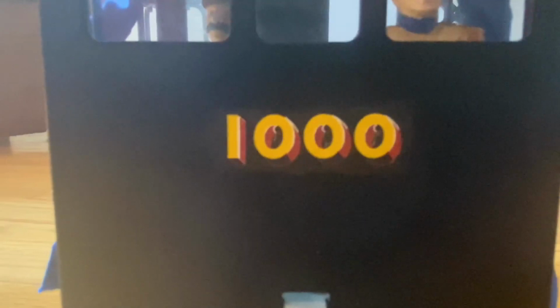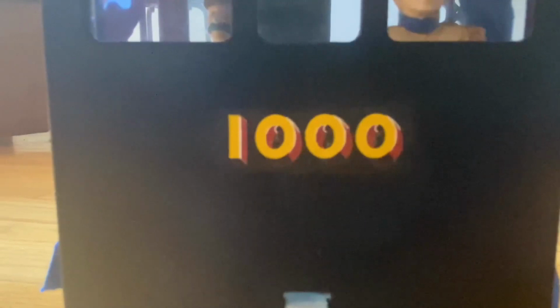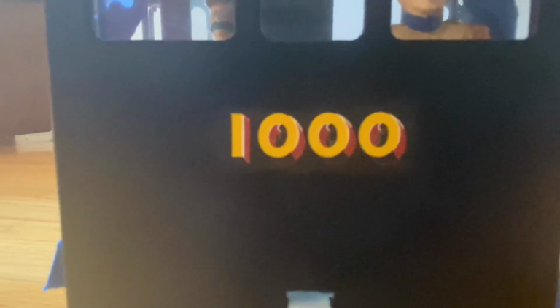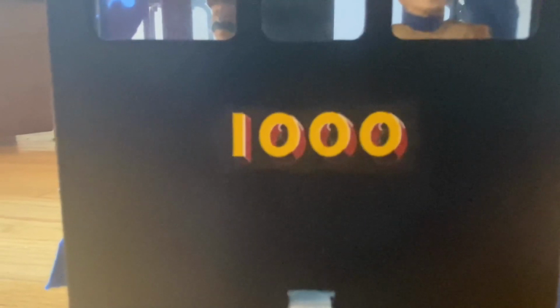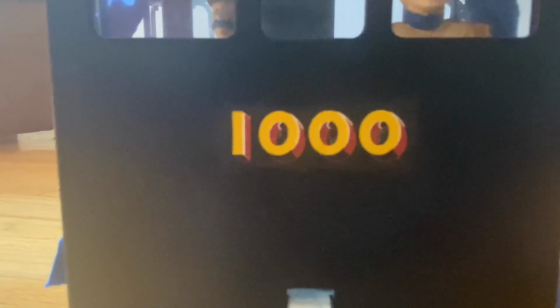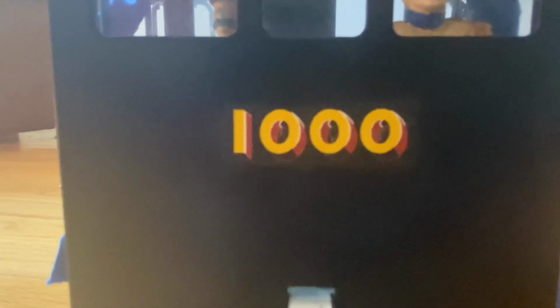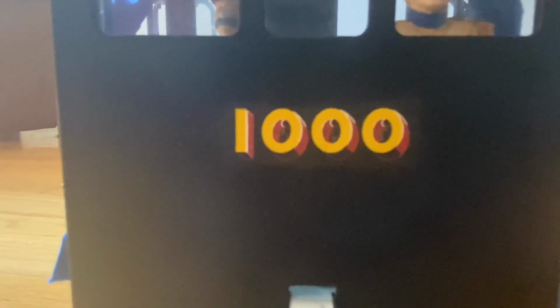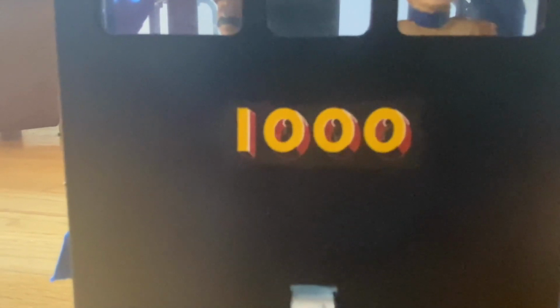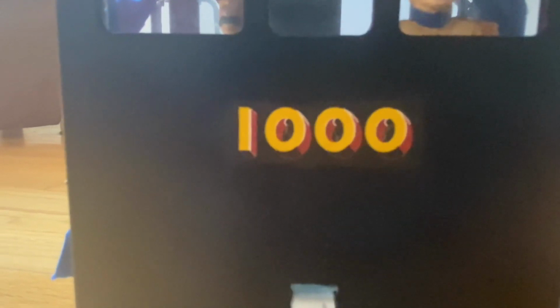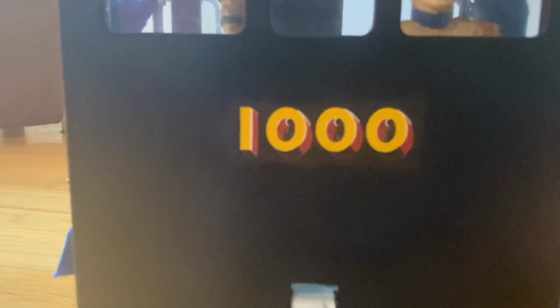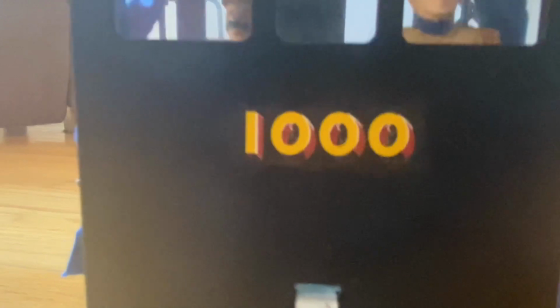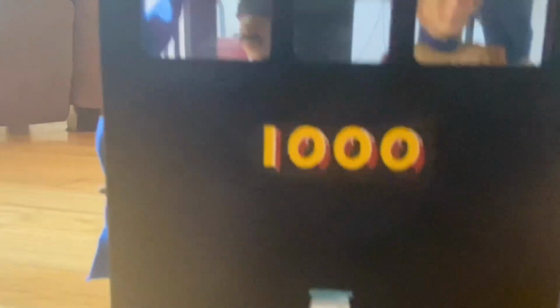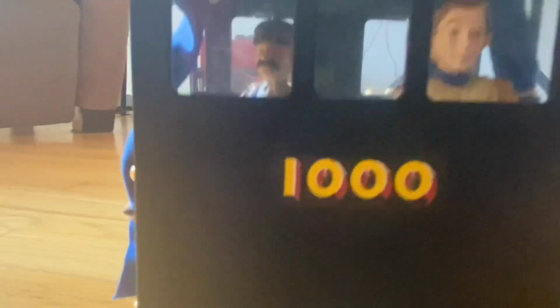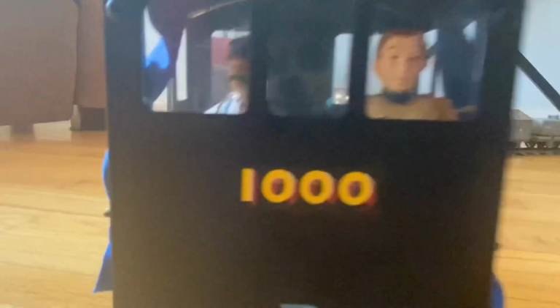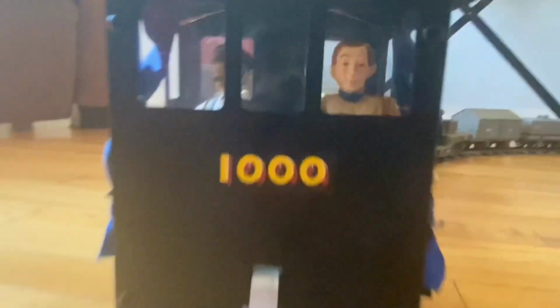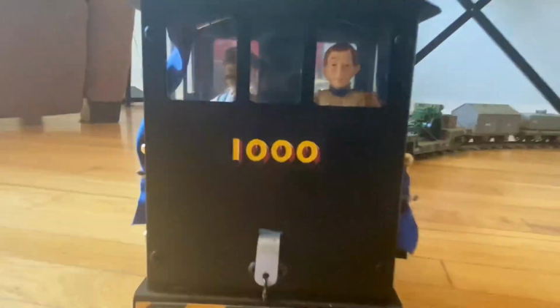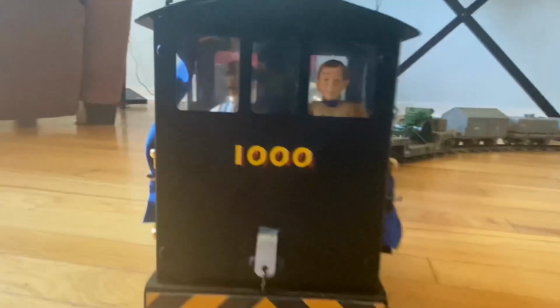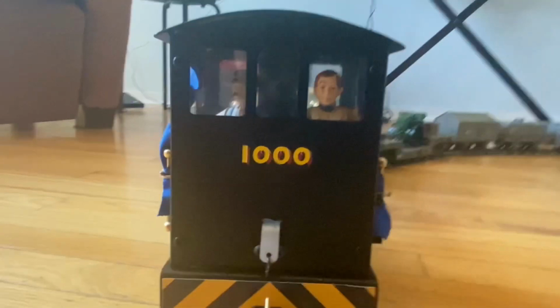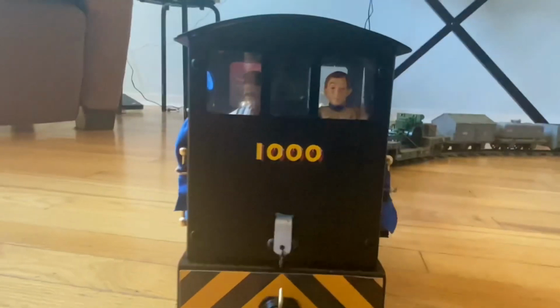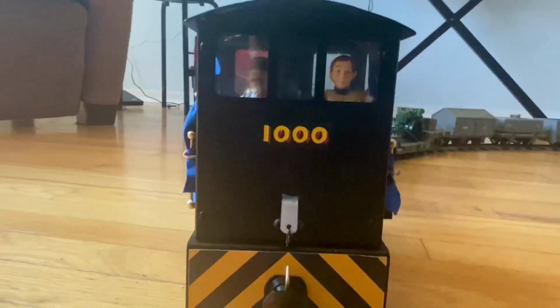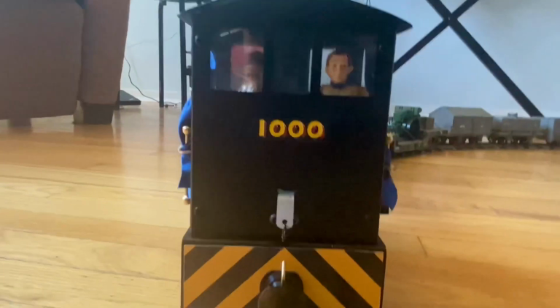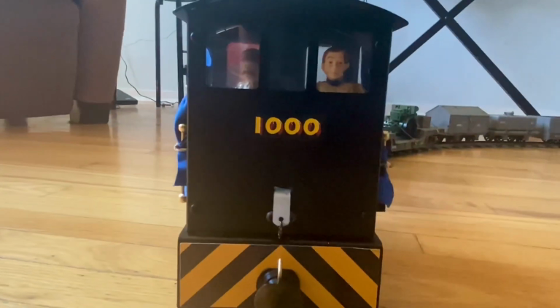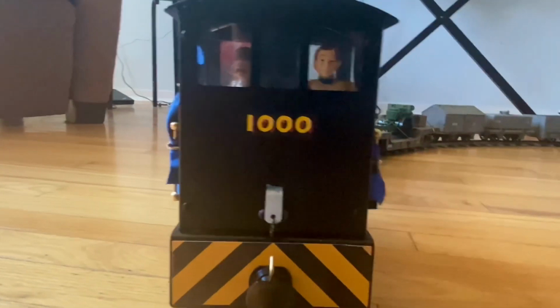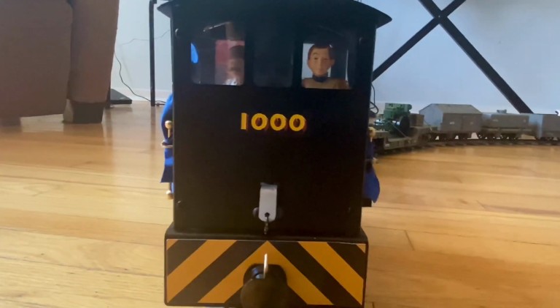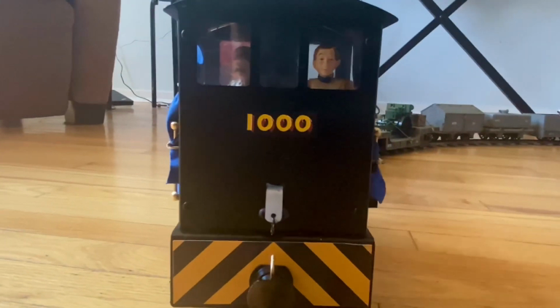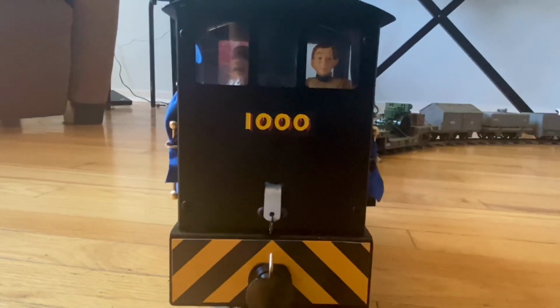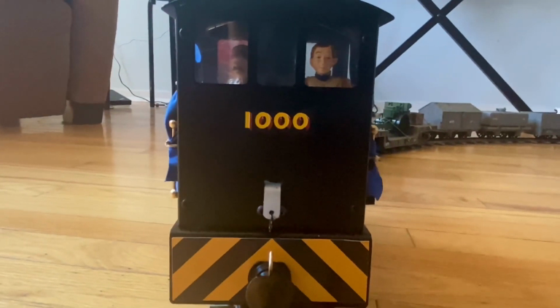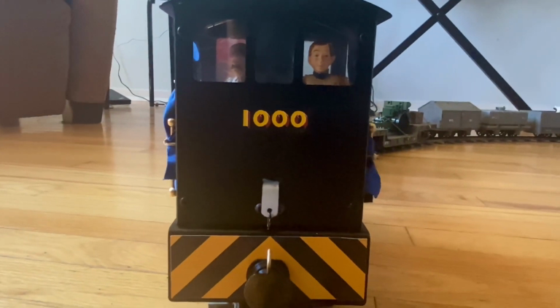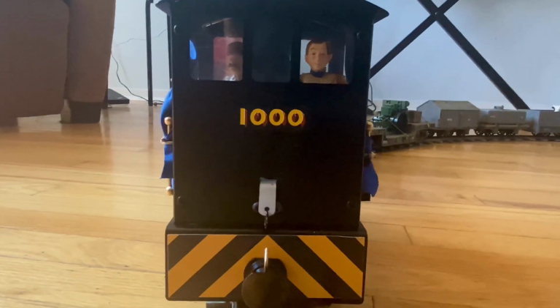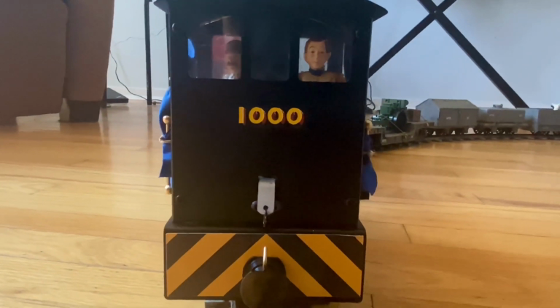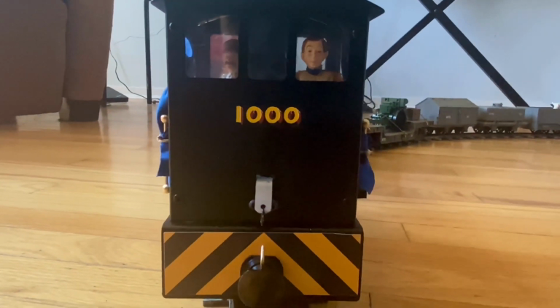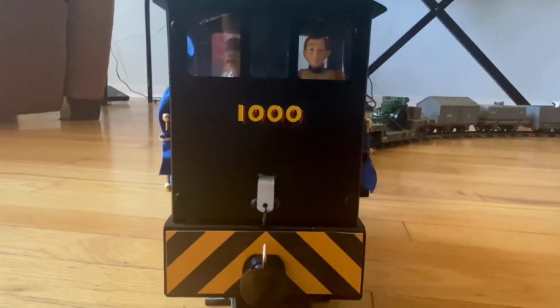Lord Michael is so proud of the paint job of that one thousand on the back of the locomotive that he's asked a driver to run in reverse.